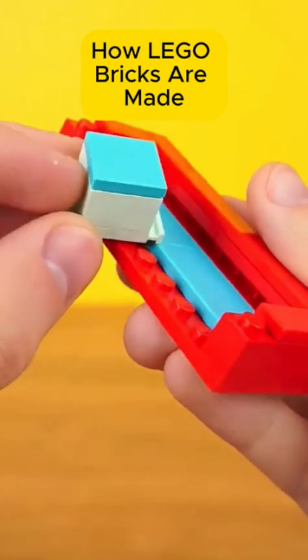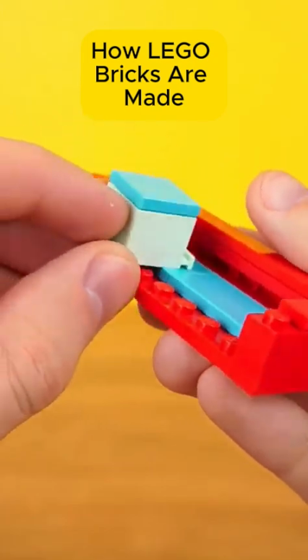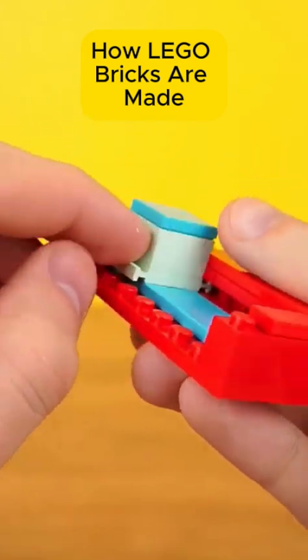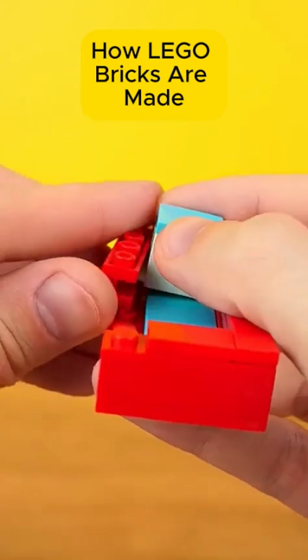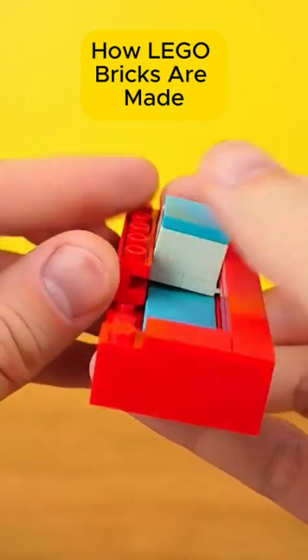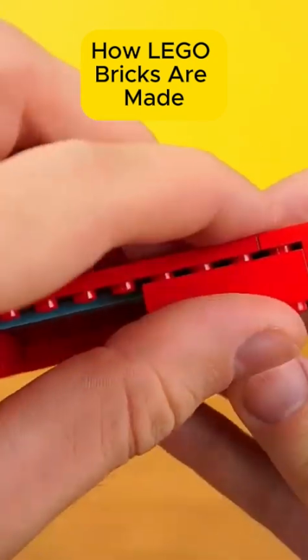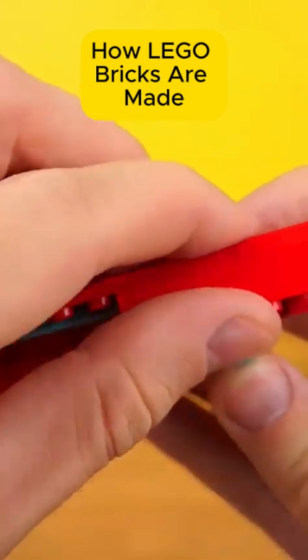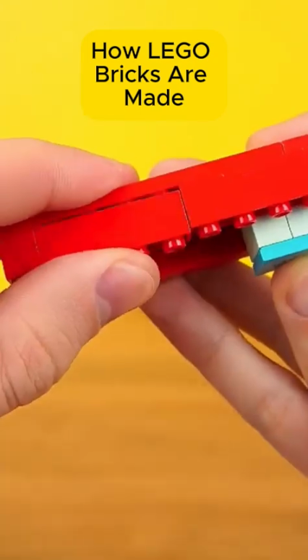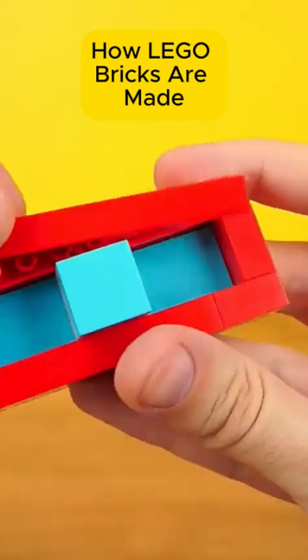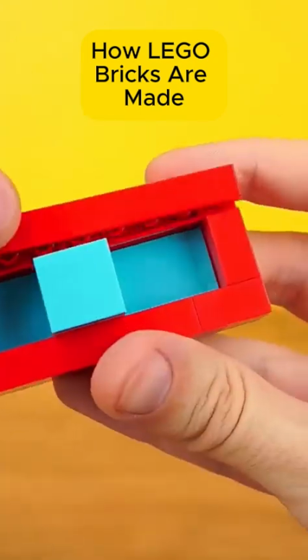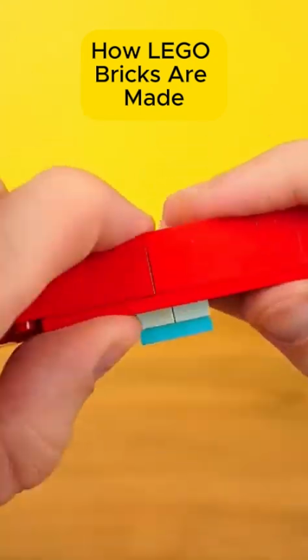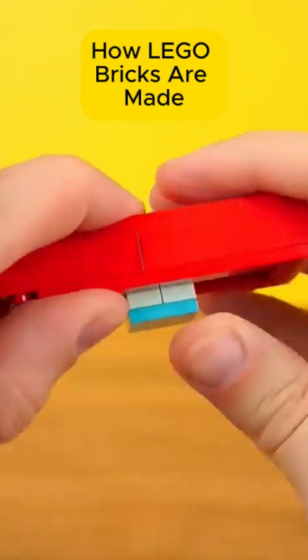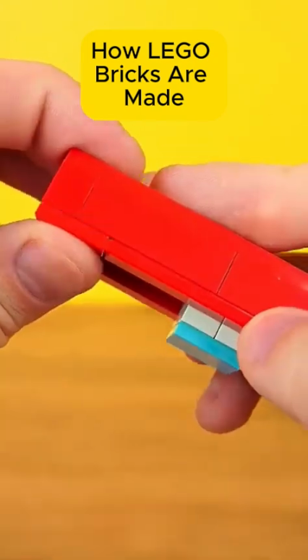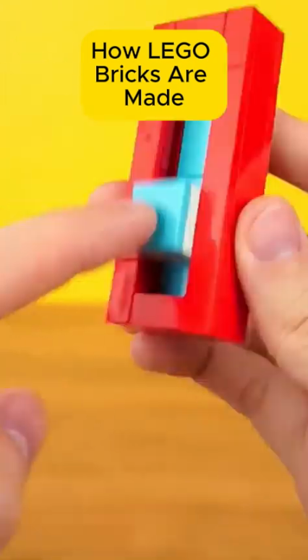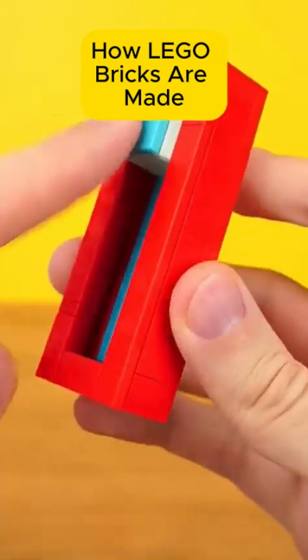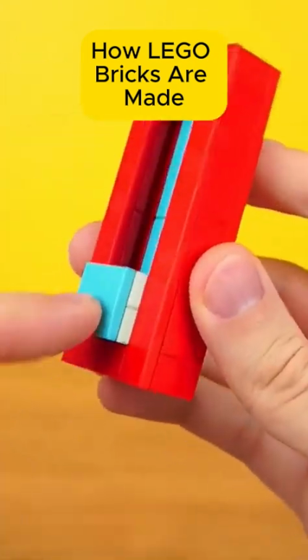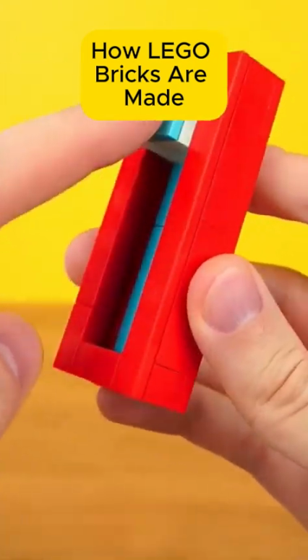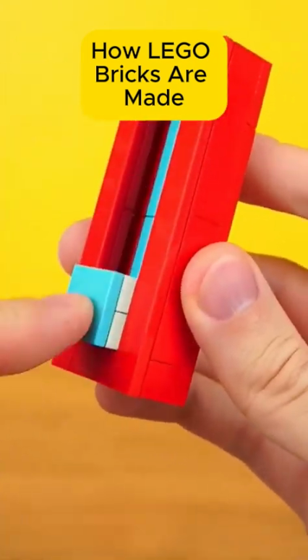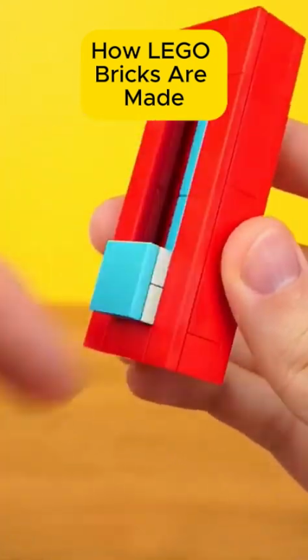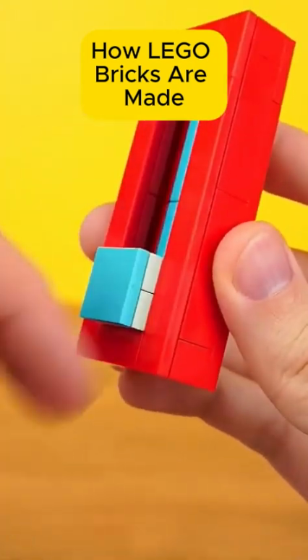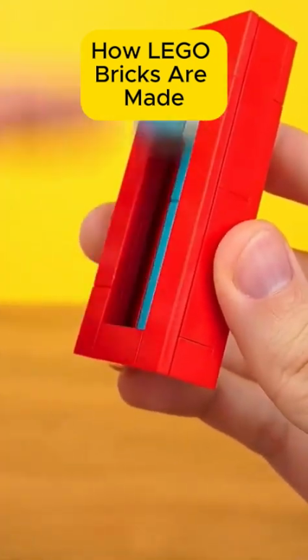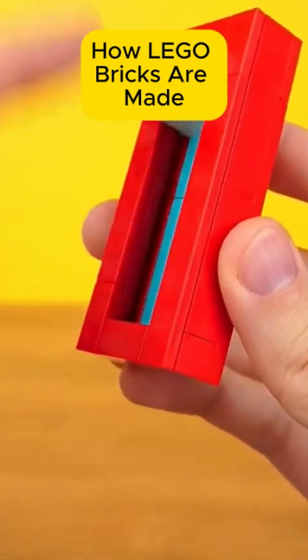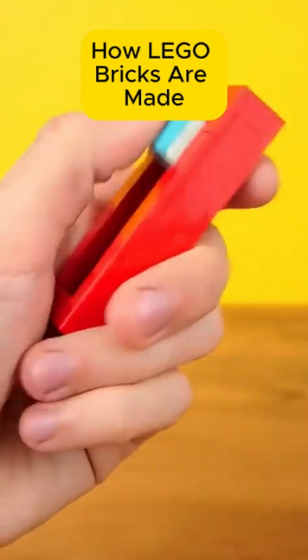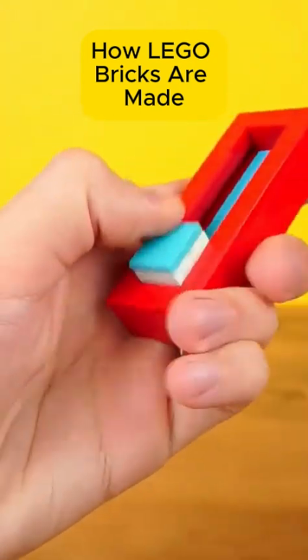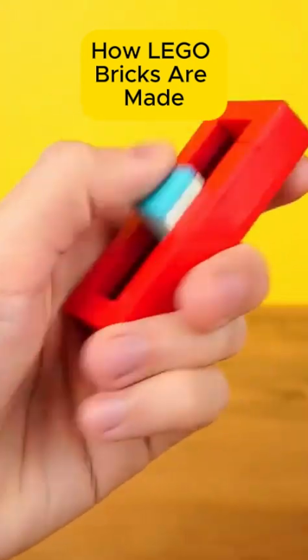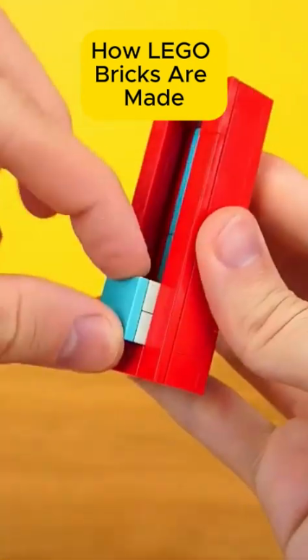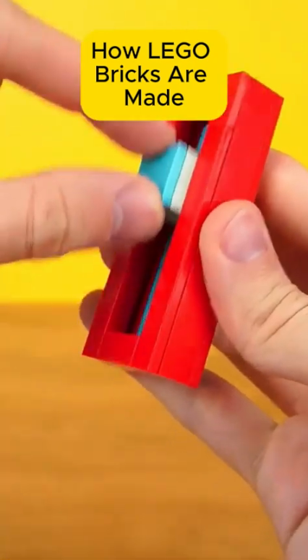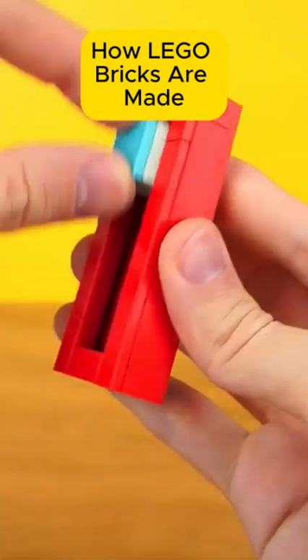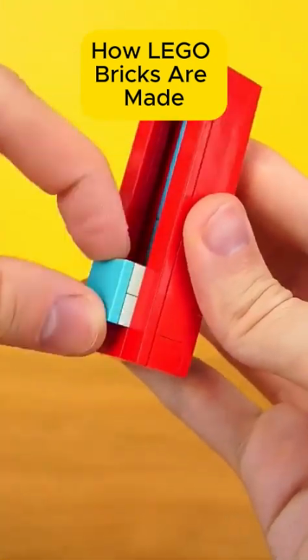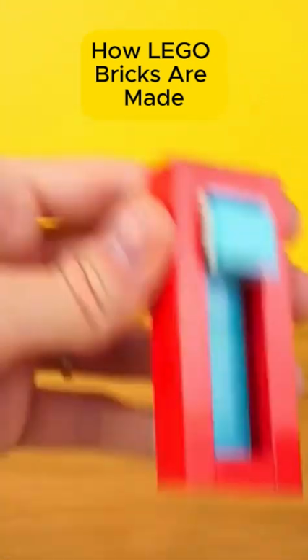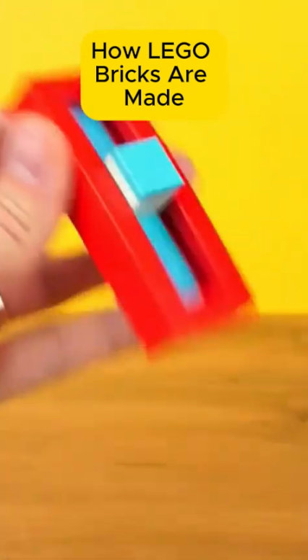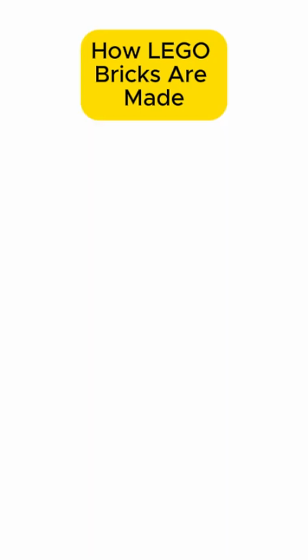Hear that click? Two bricks lock, engineered to 10 micrometers.